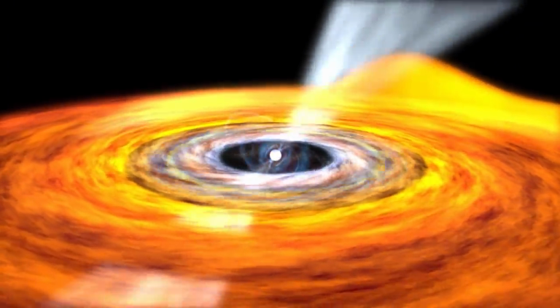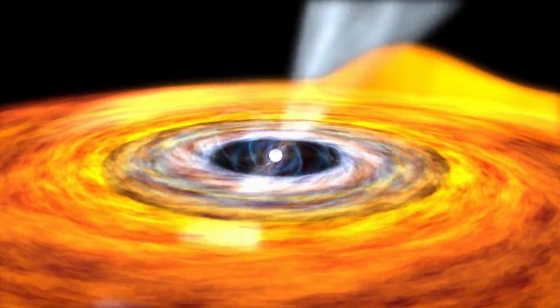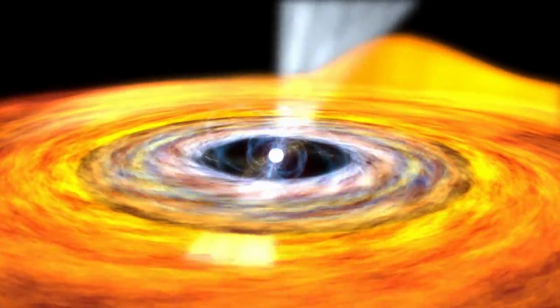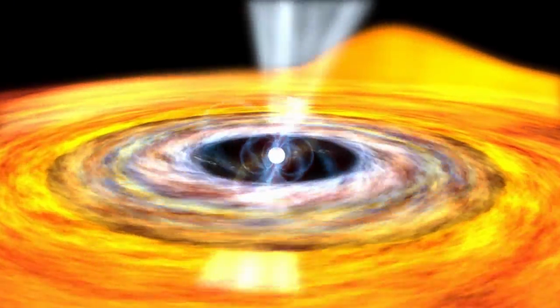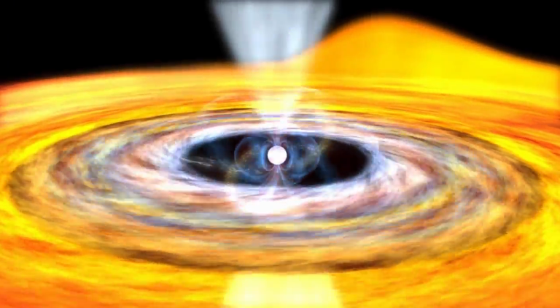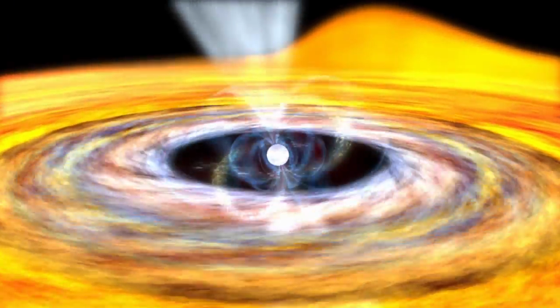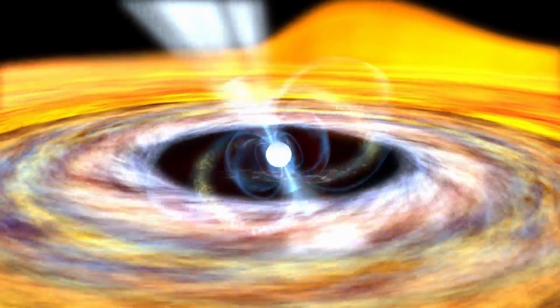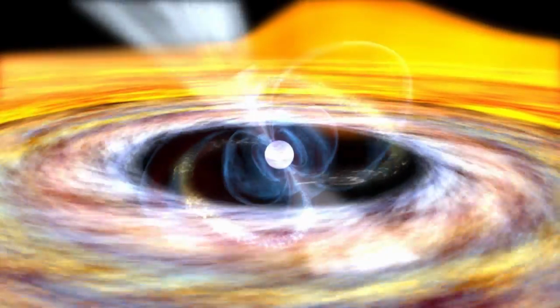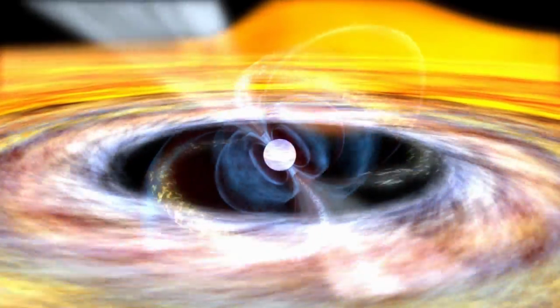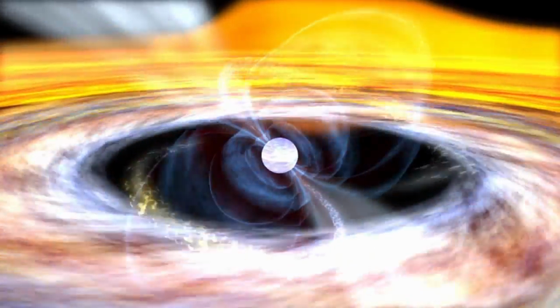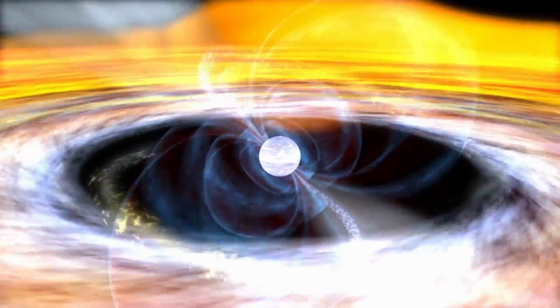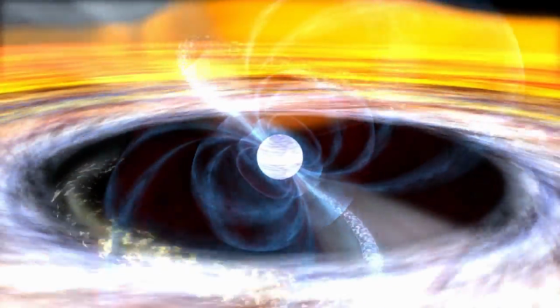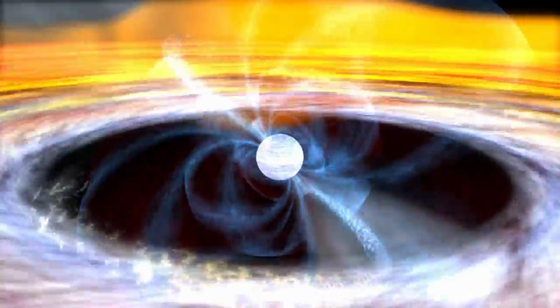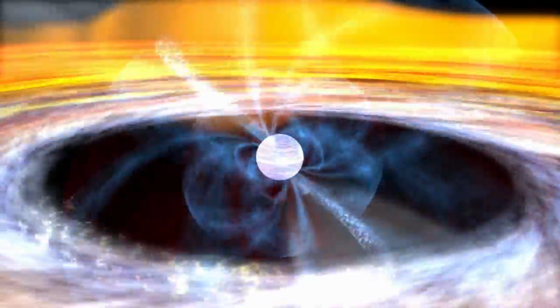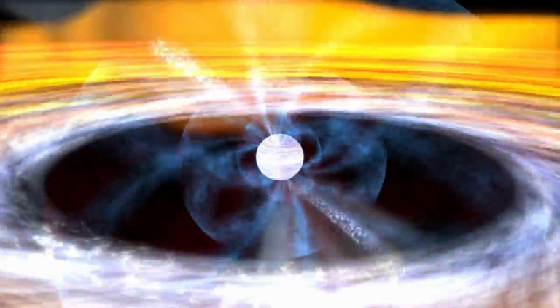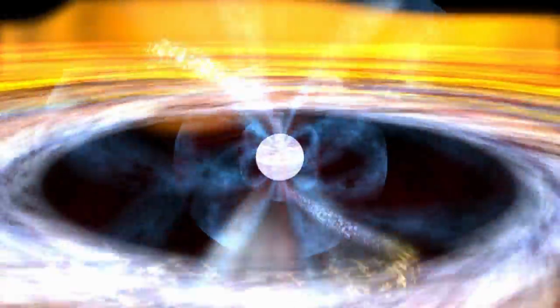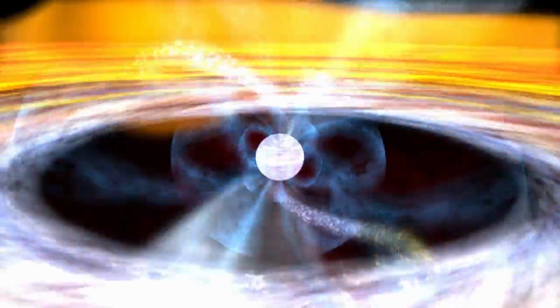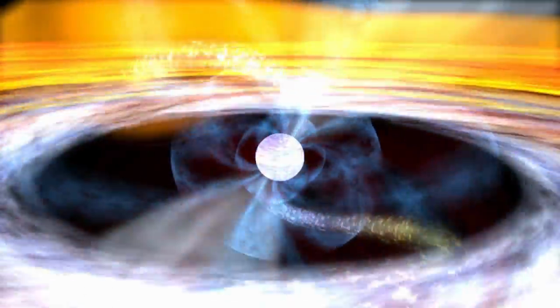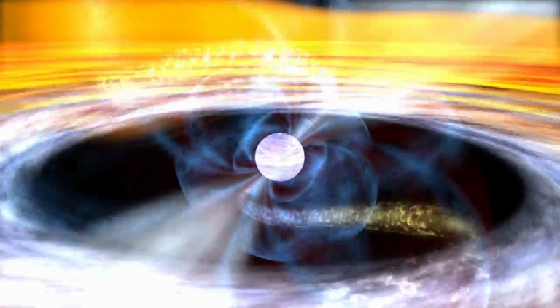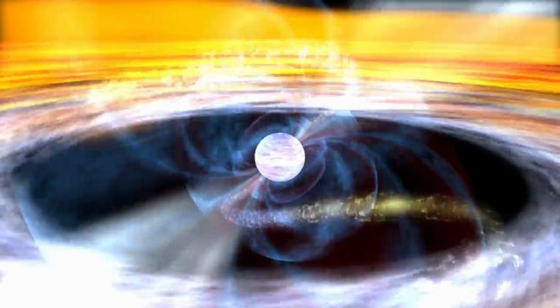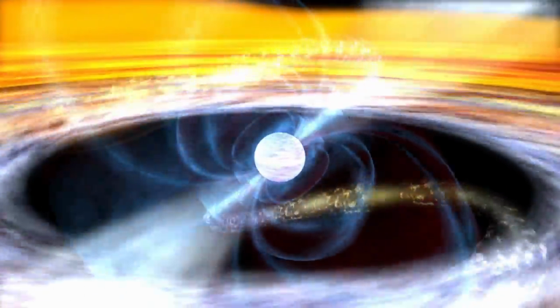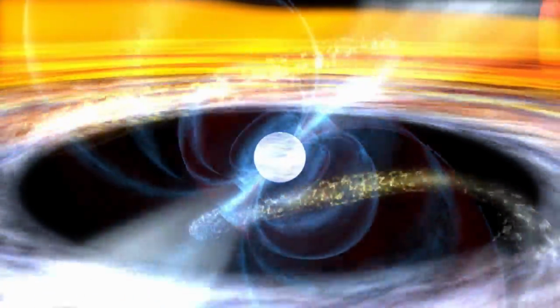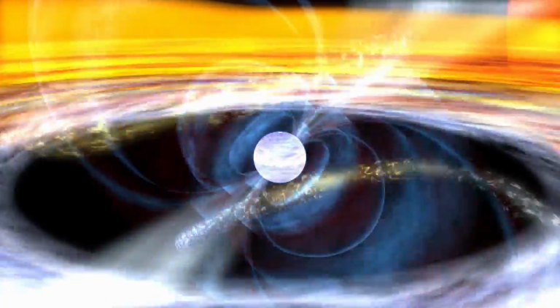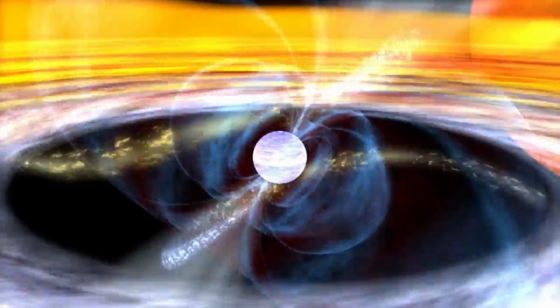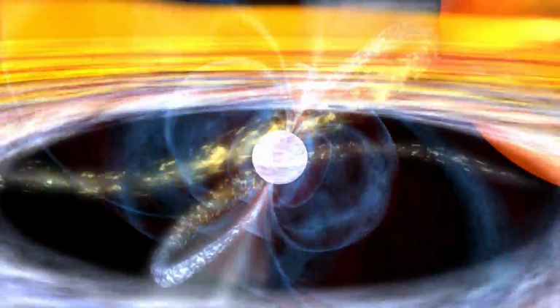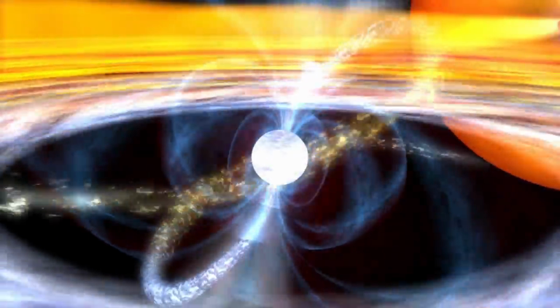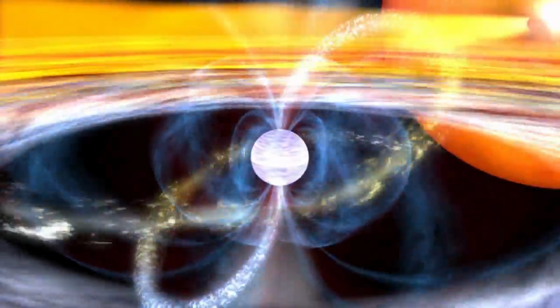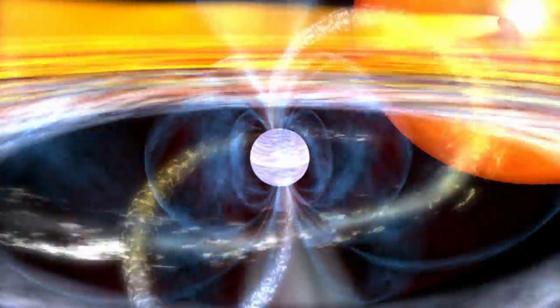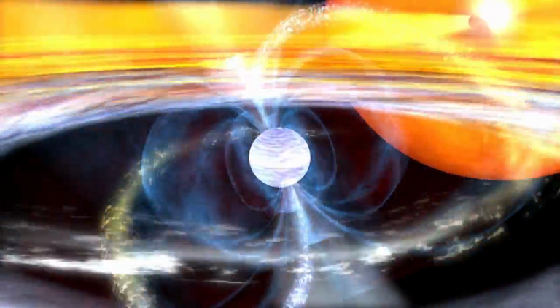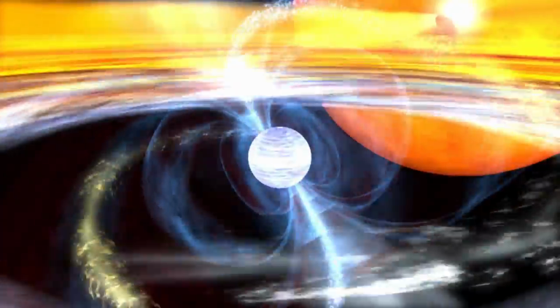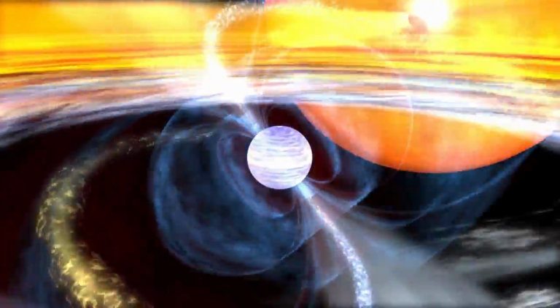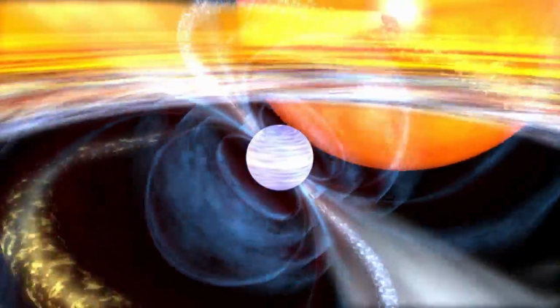This accretion may be the cause of their weaker magnetic fields. Despite this, these pulsars also emit gamma rays.